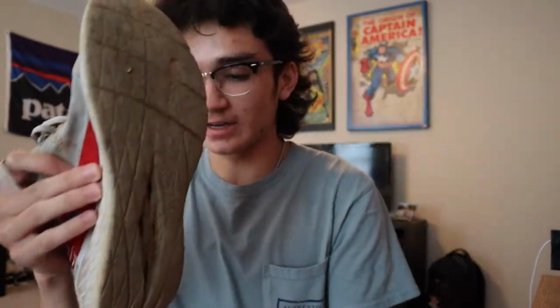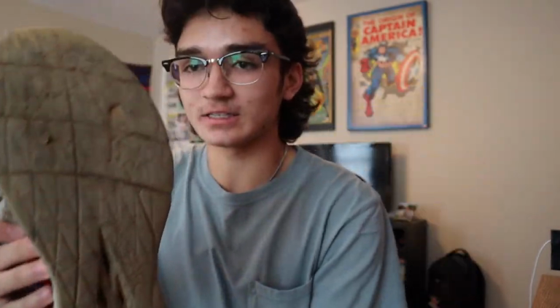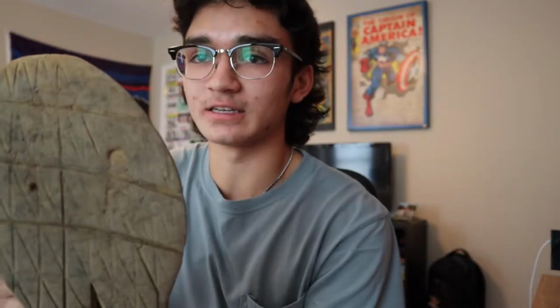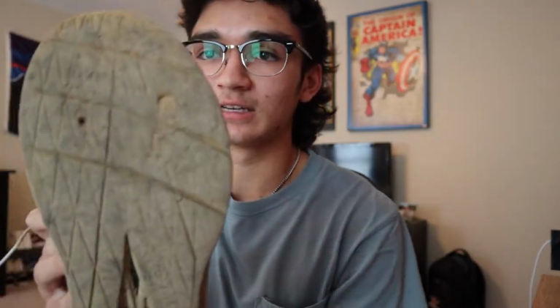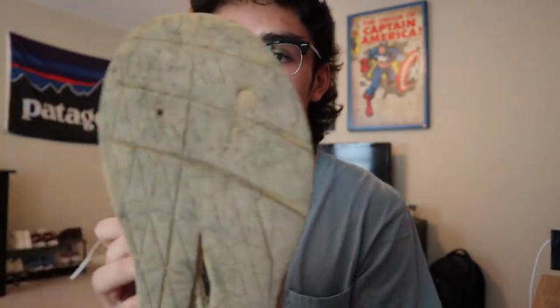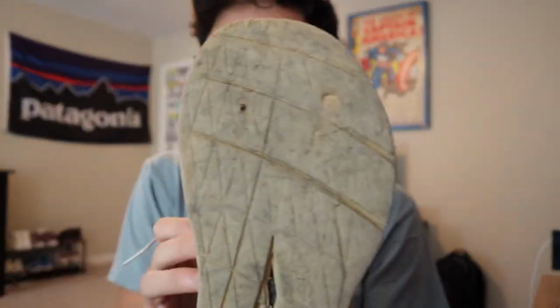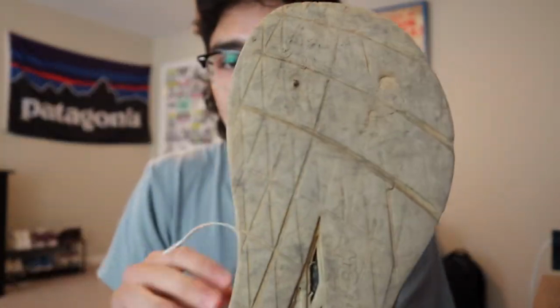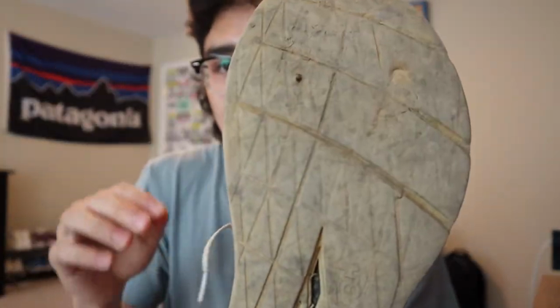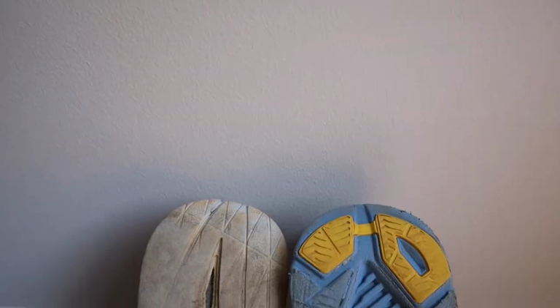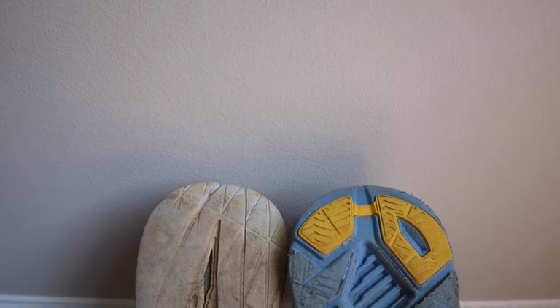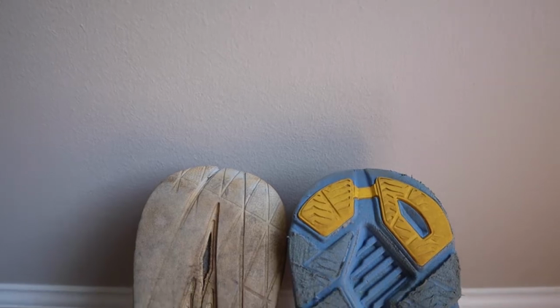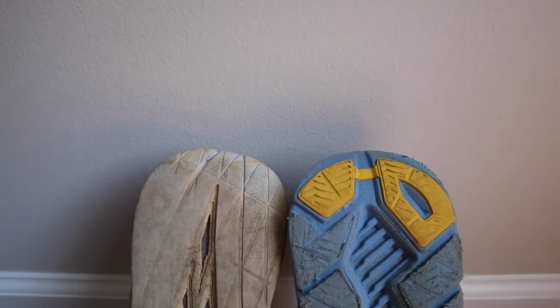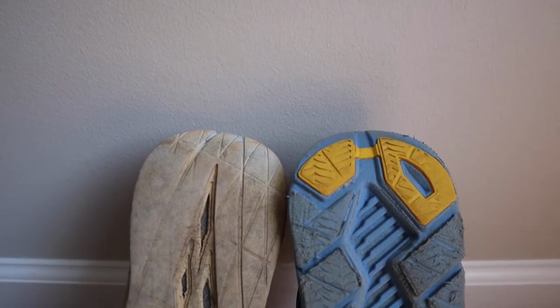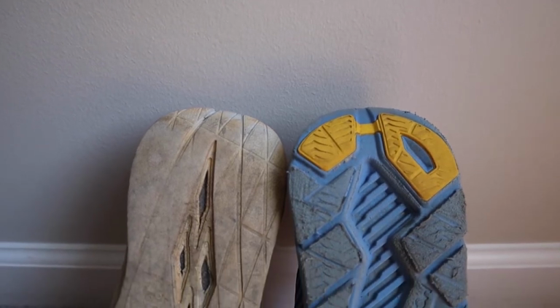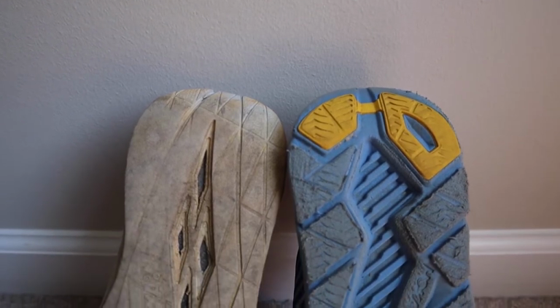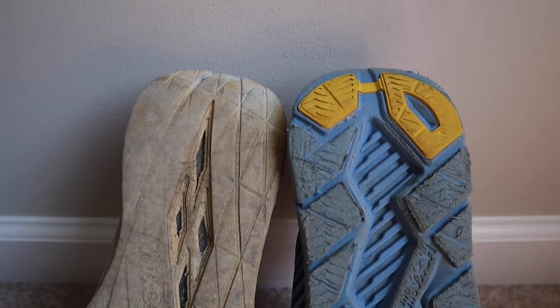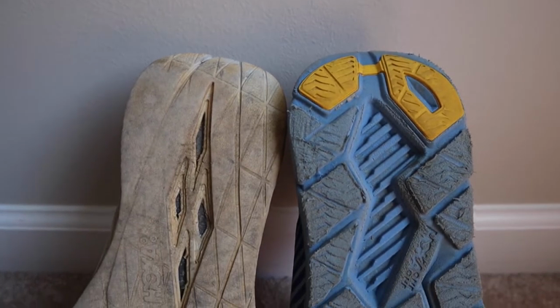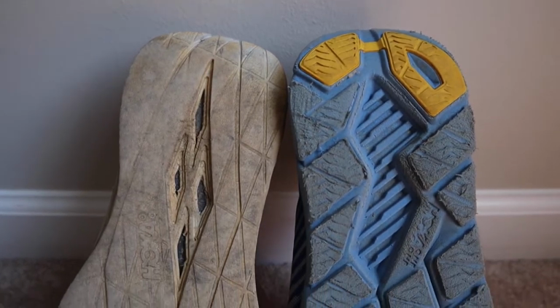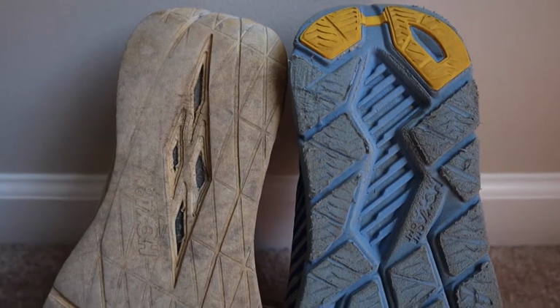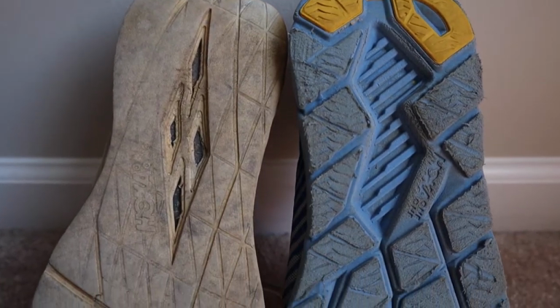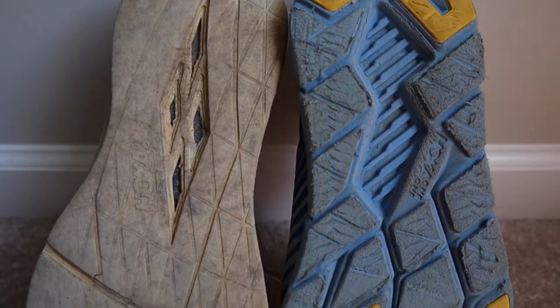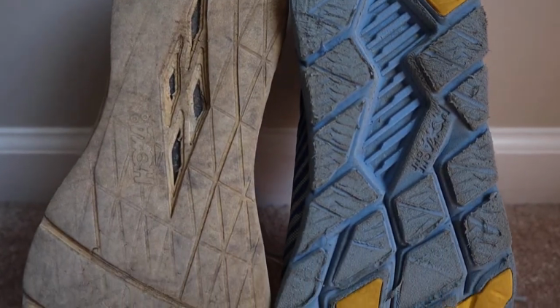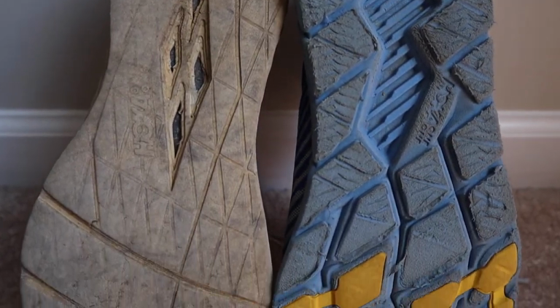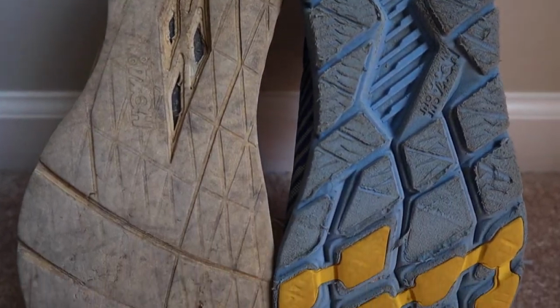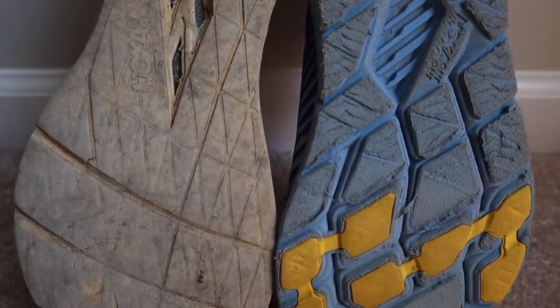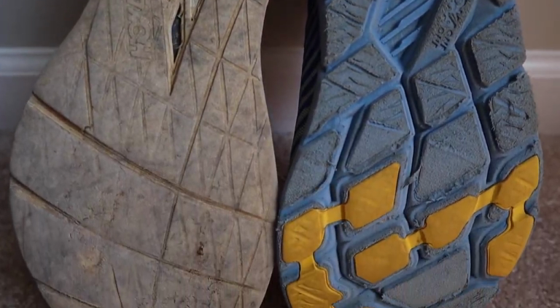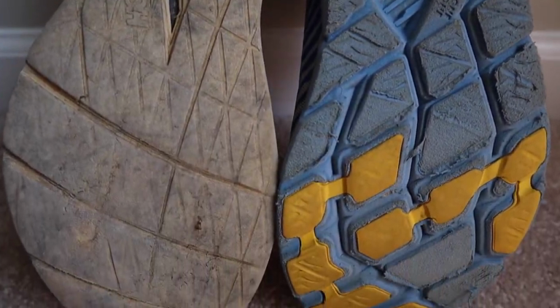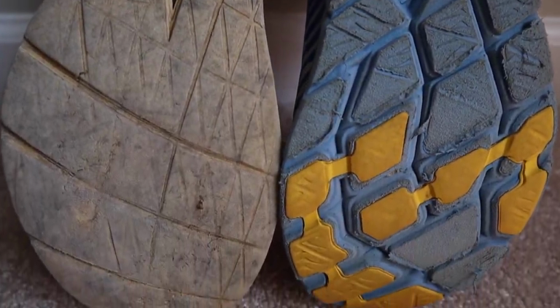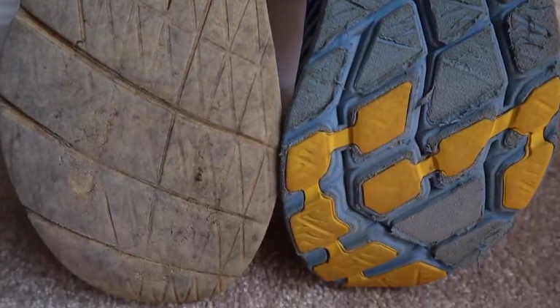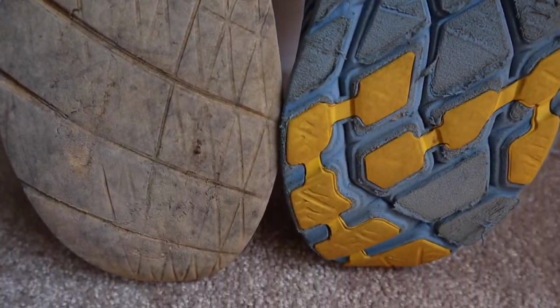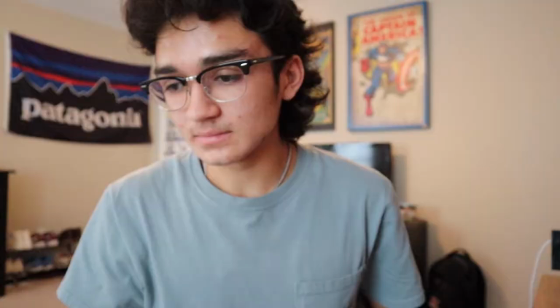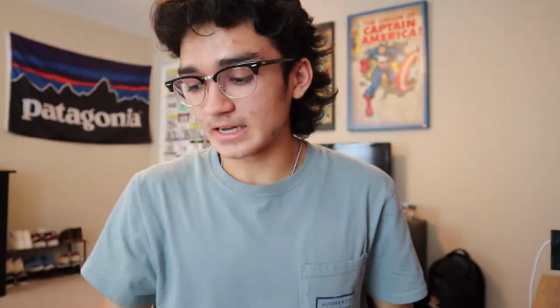One con with the Rincons — and really any Hoka I've worn — is they don't have great traction on the bottom. It just gets eaten up very fast, and with the Carbon X's there's basically none left on the shoe.